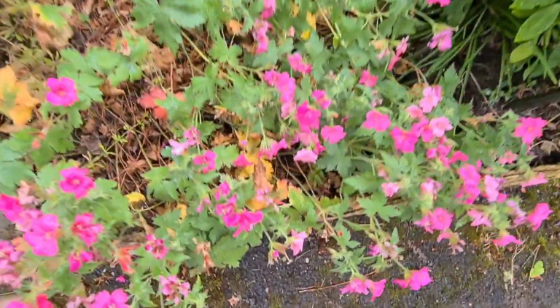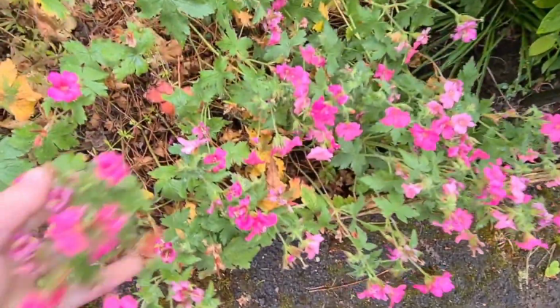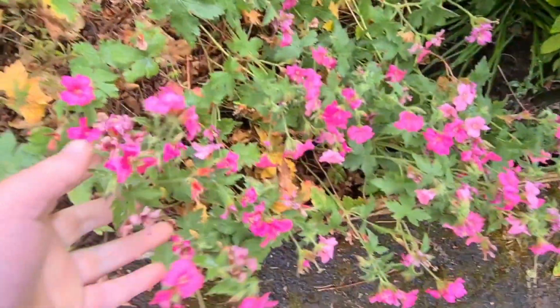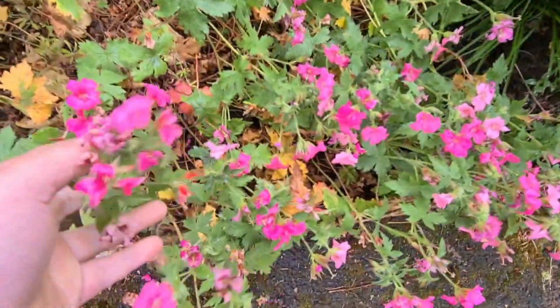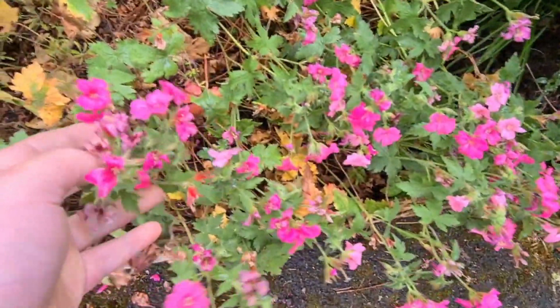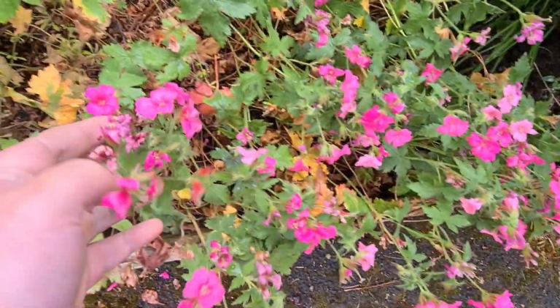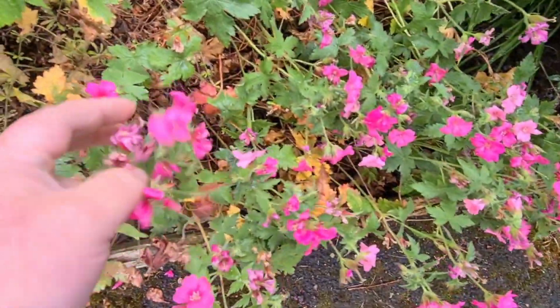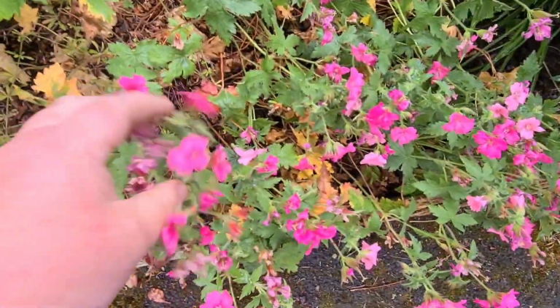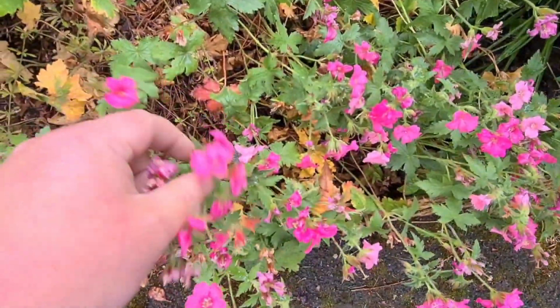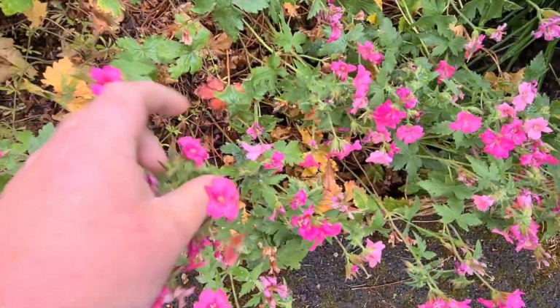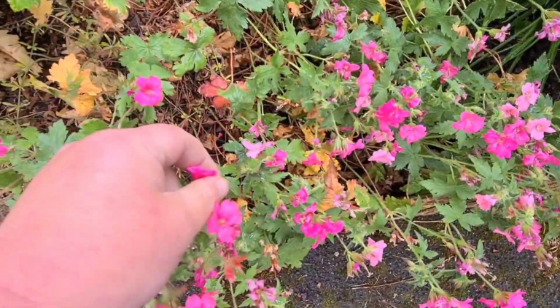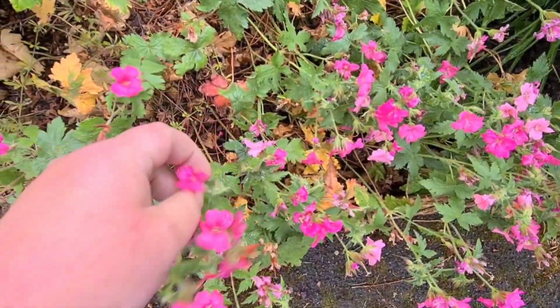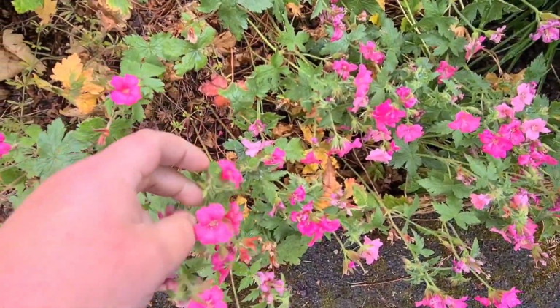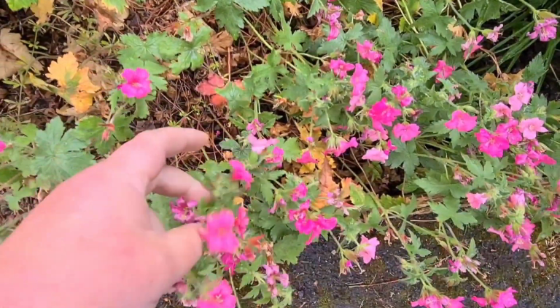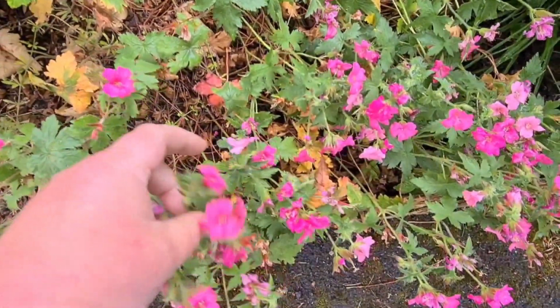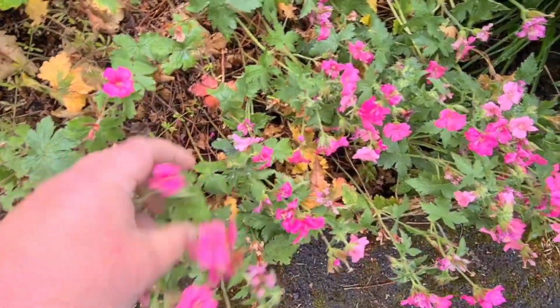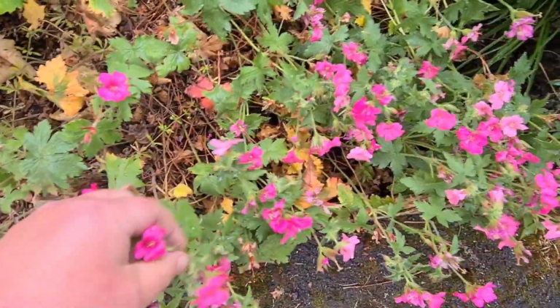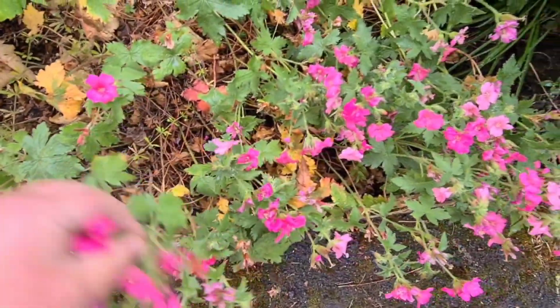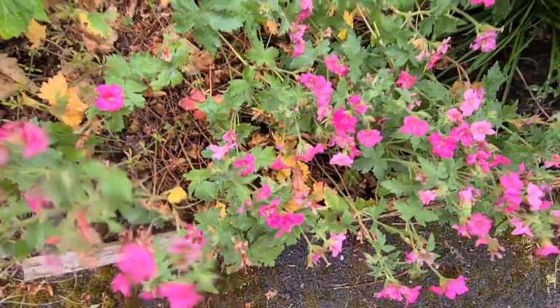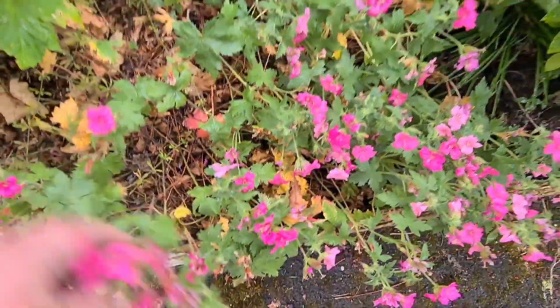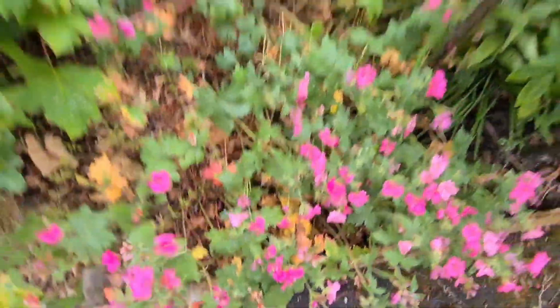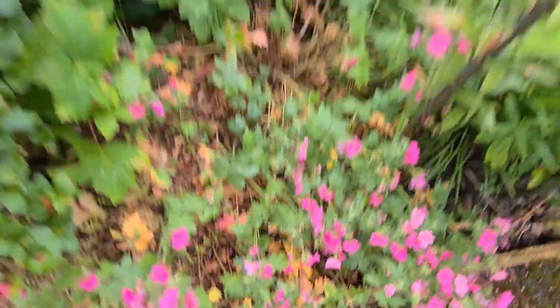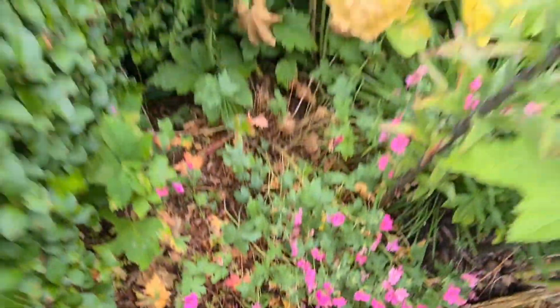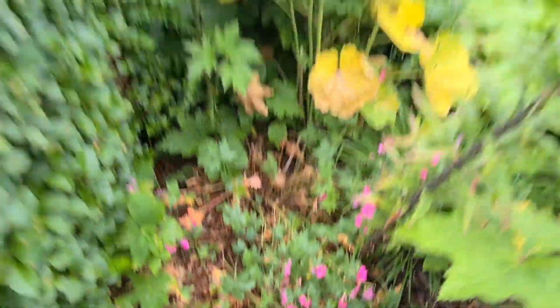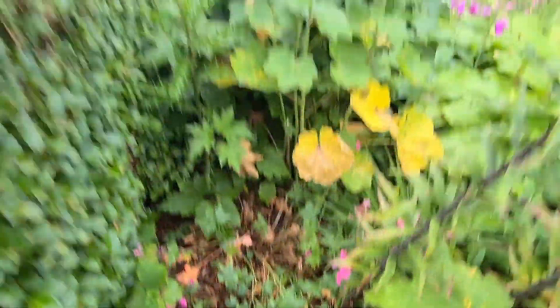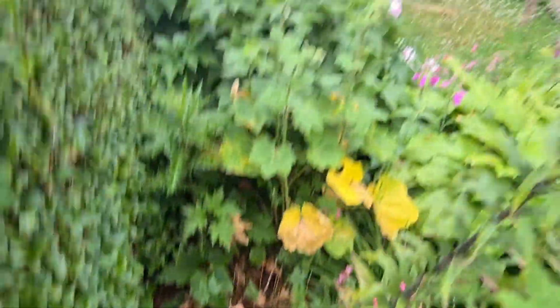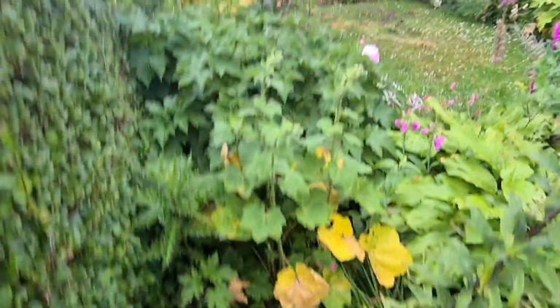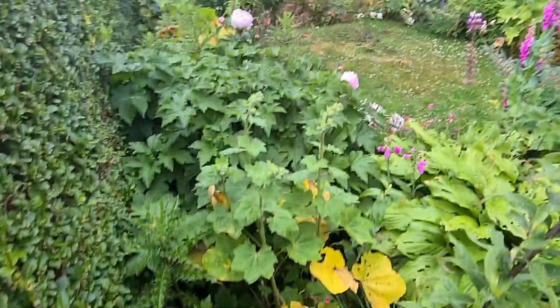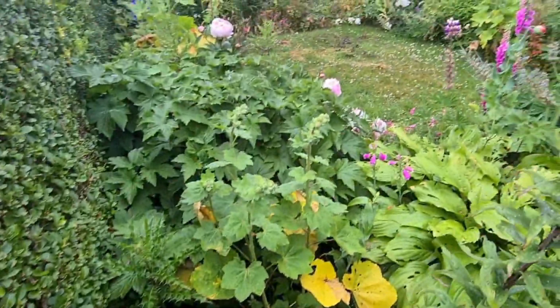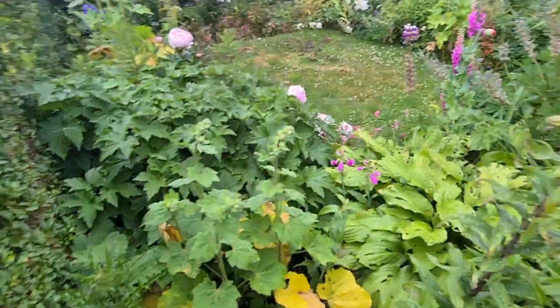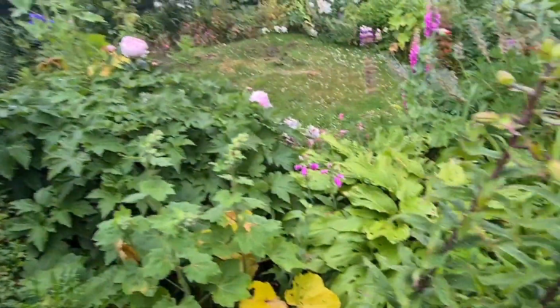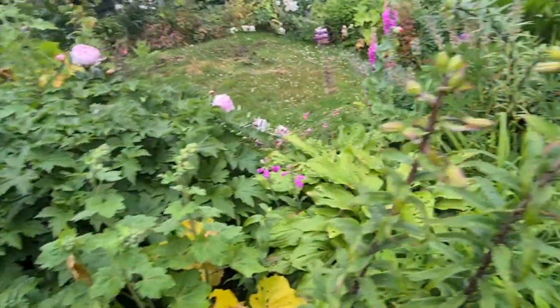As you can see, my geraniums are looking absolutely stunning. They all need this weather — they all need this water.